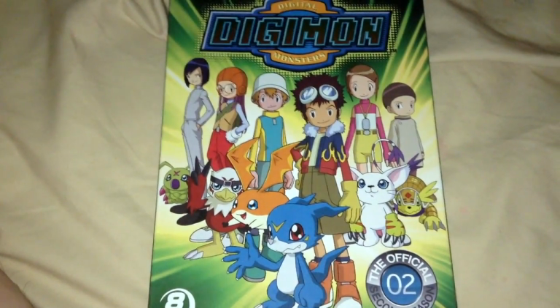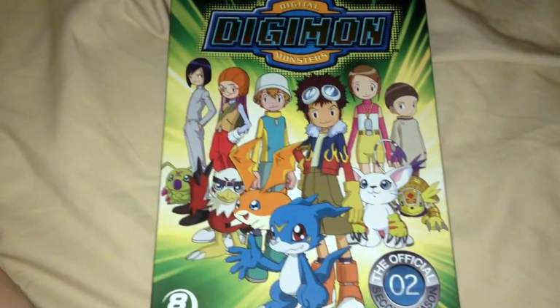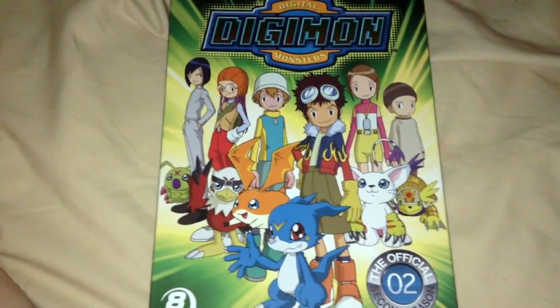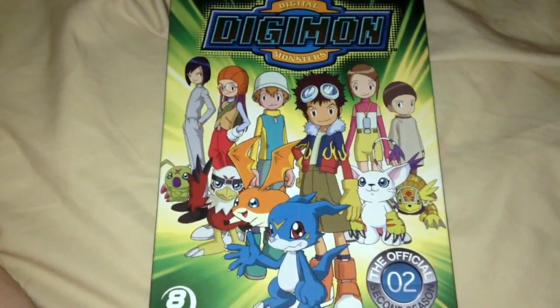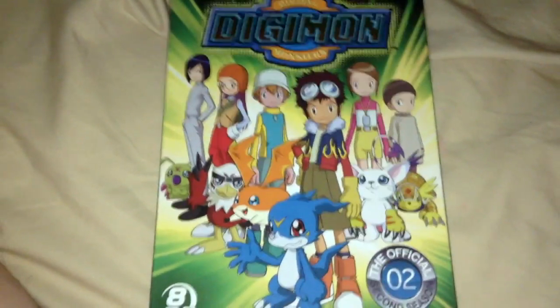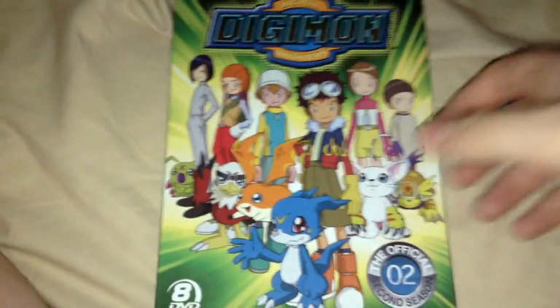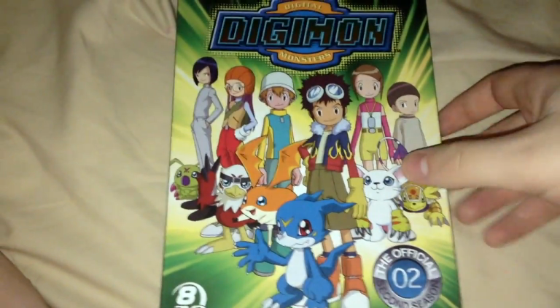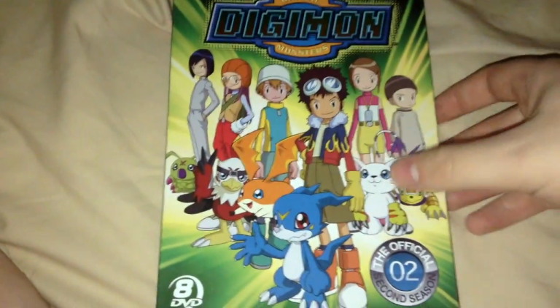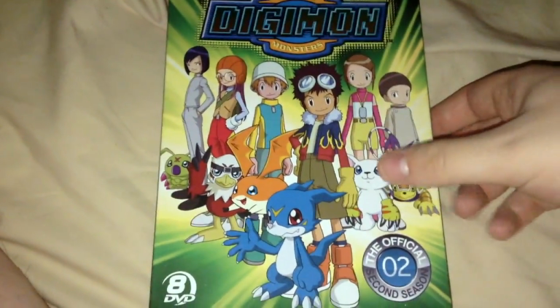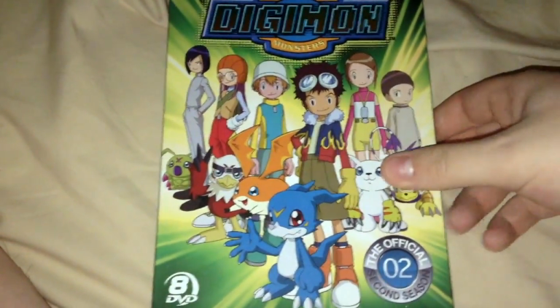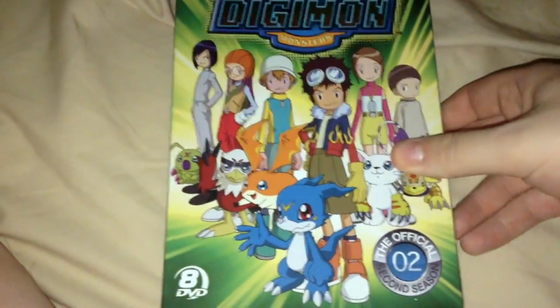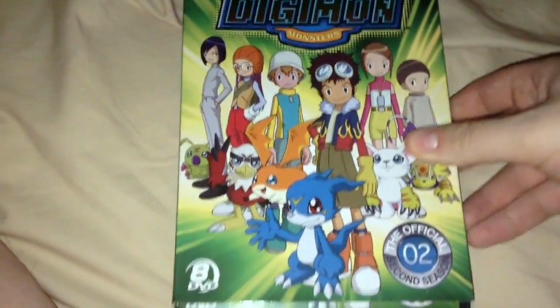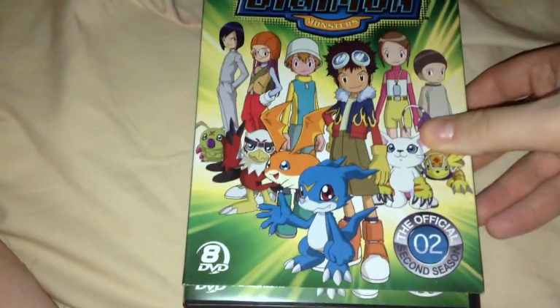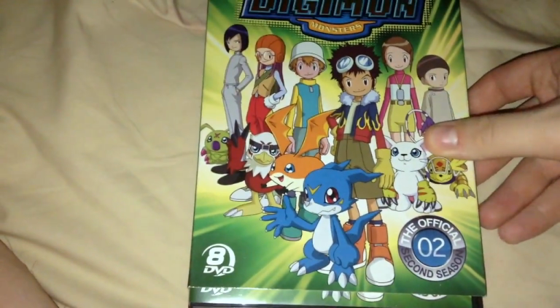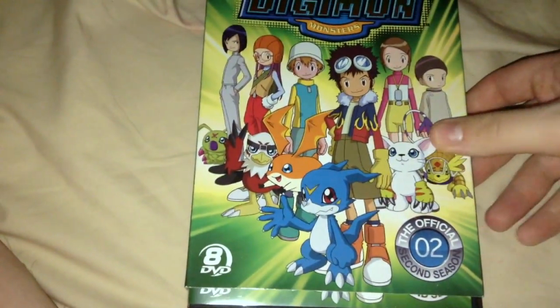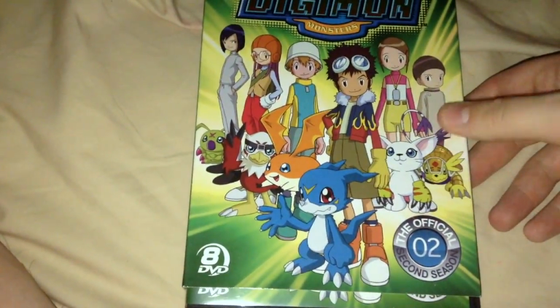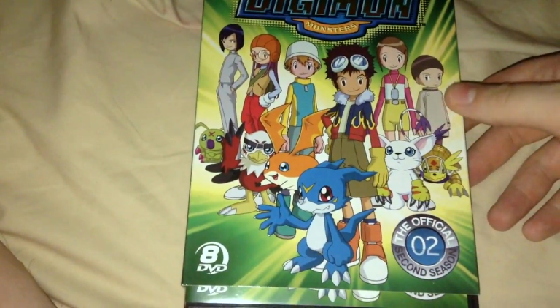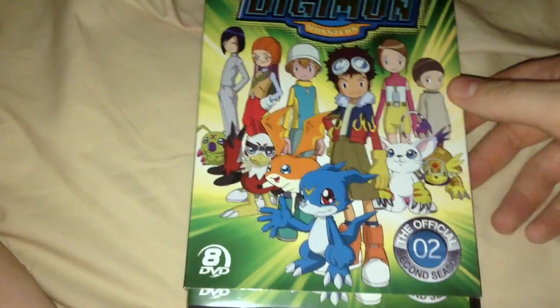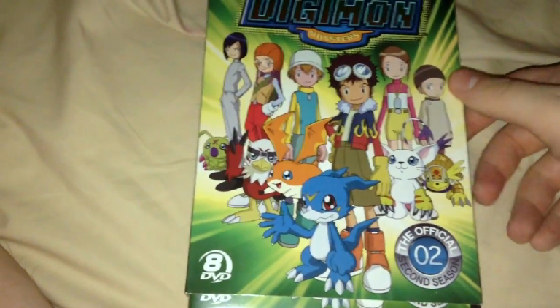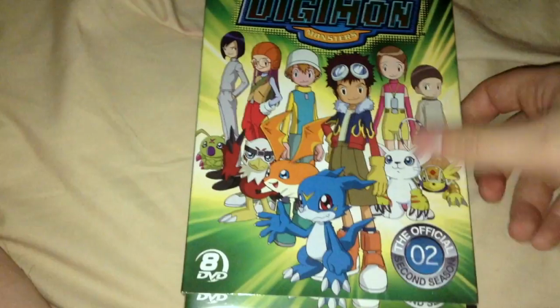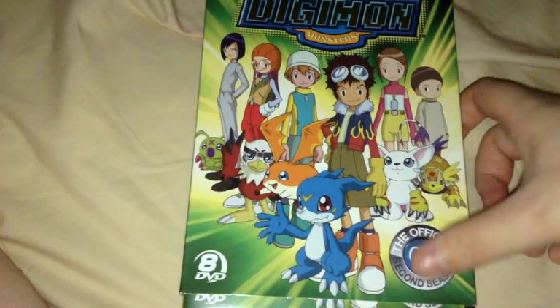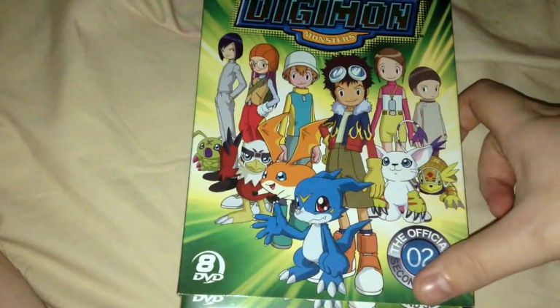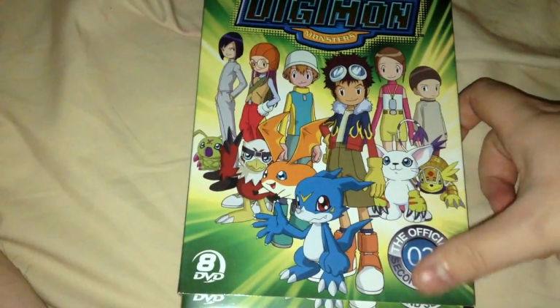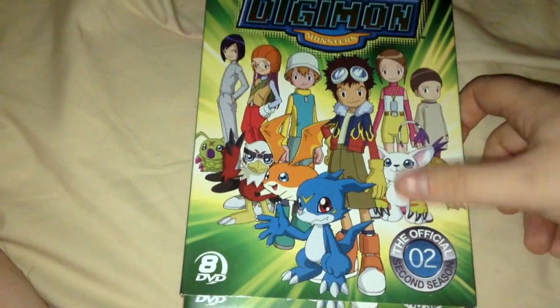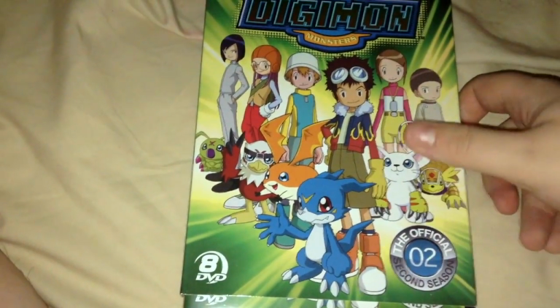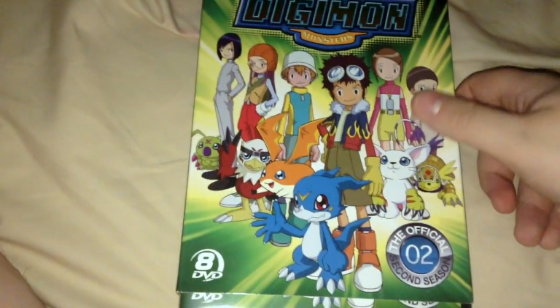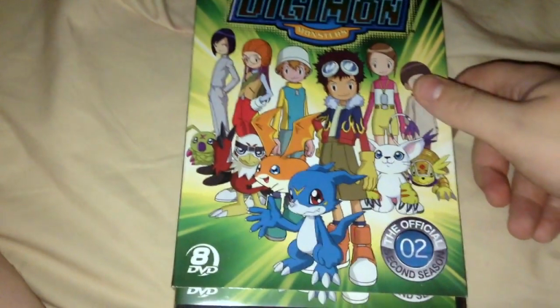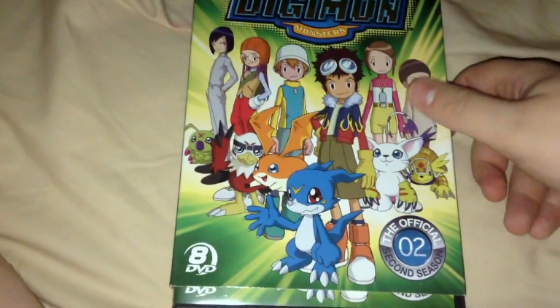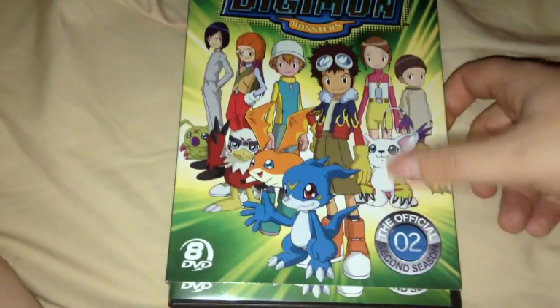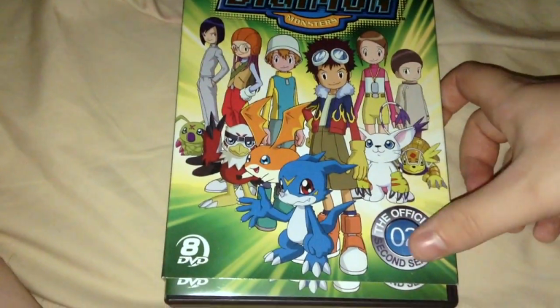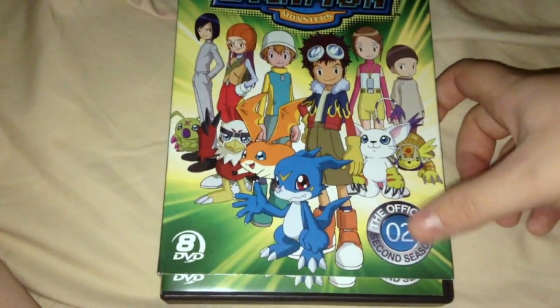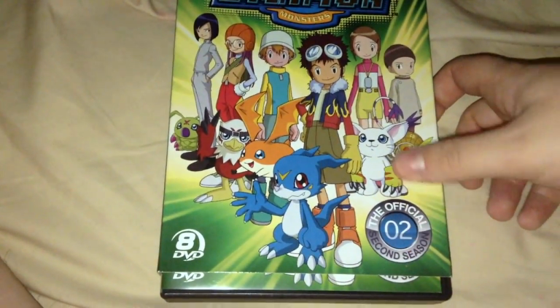Alright, hi people, it's Shix here, and I'm here to do another unboxing — a redo unboxing of Digimon Digital Monsters Season 2.